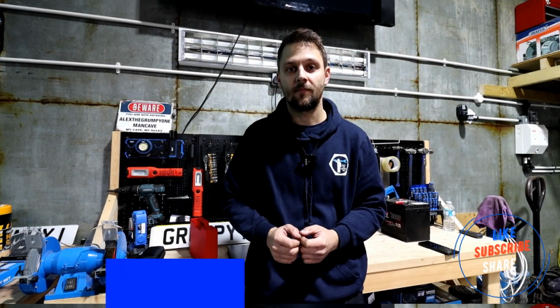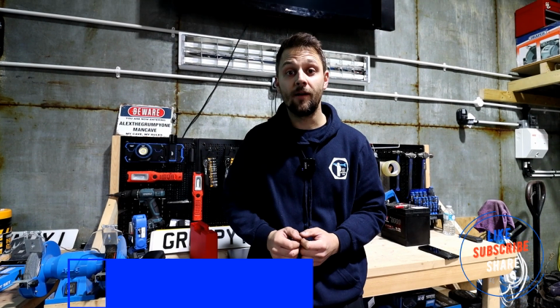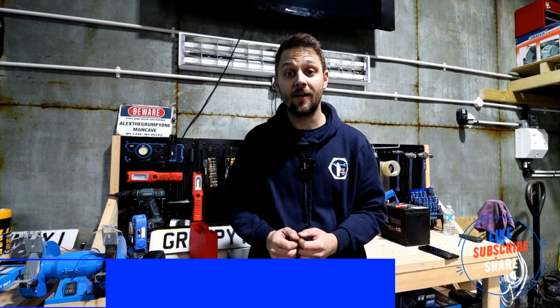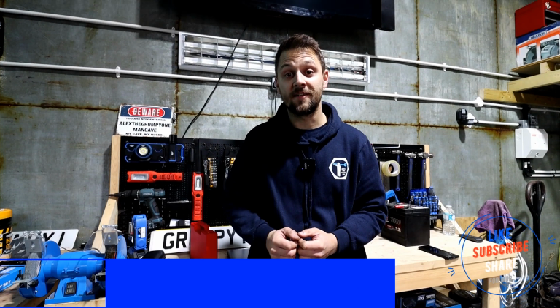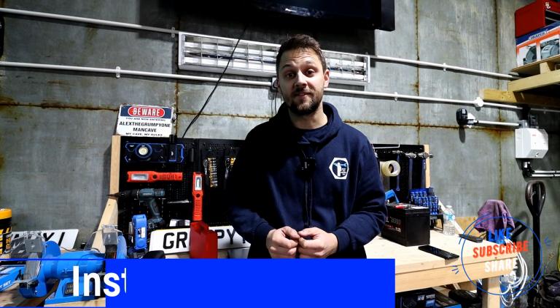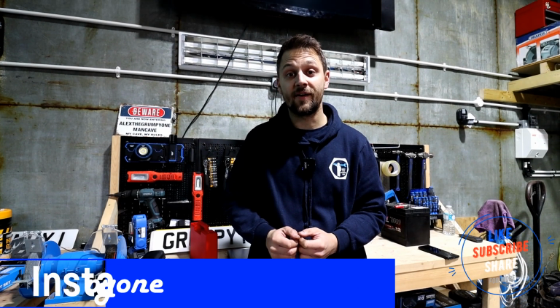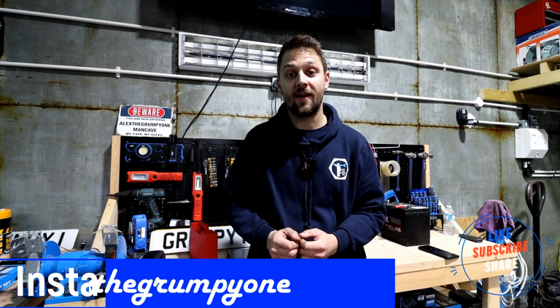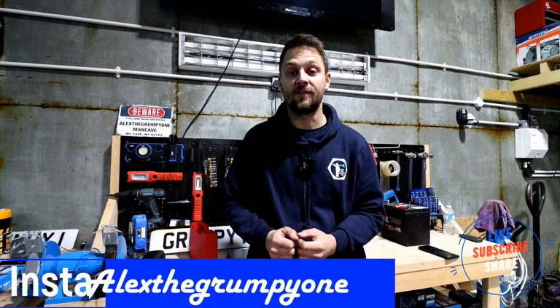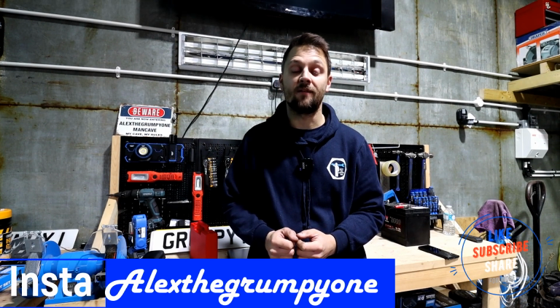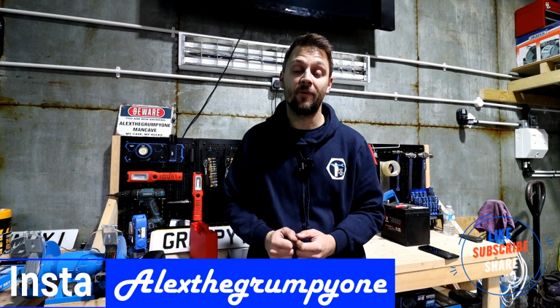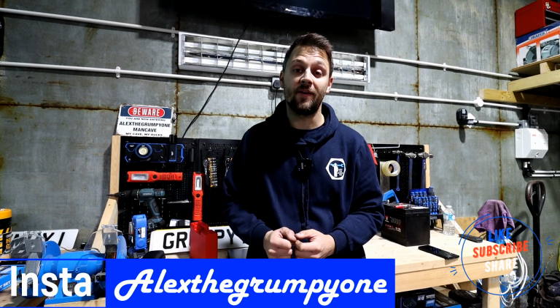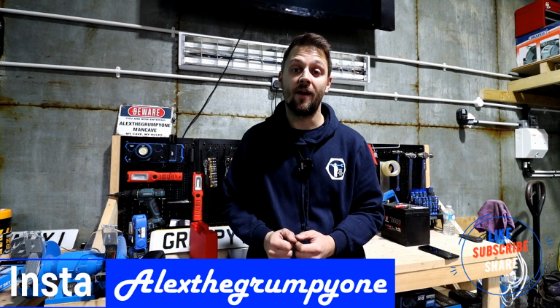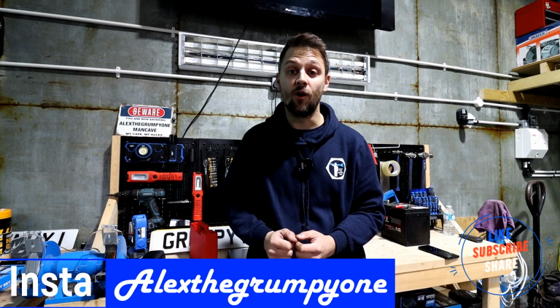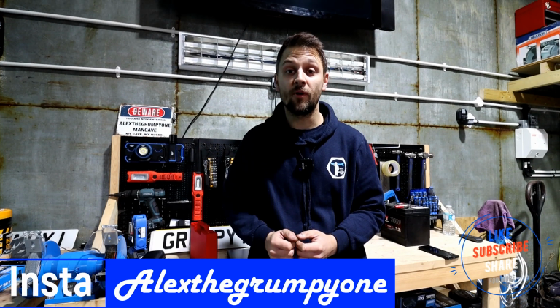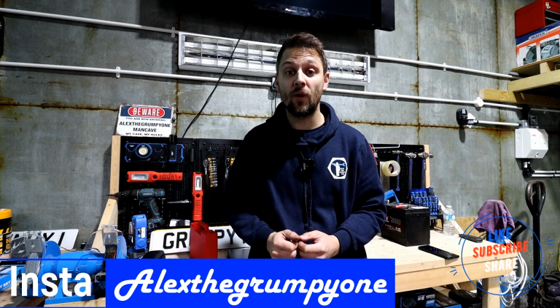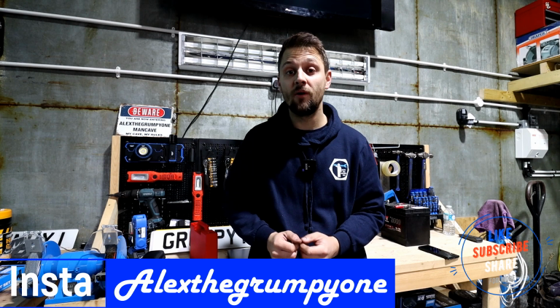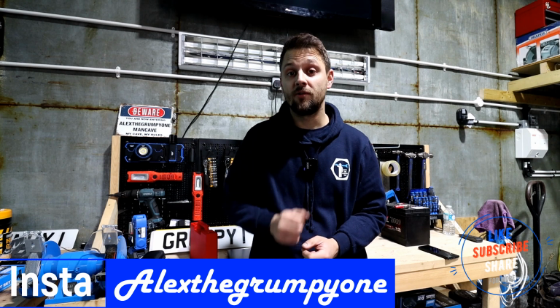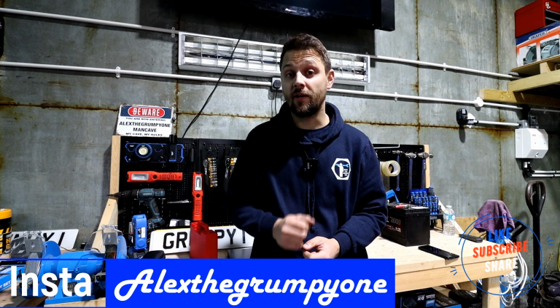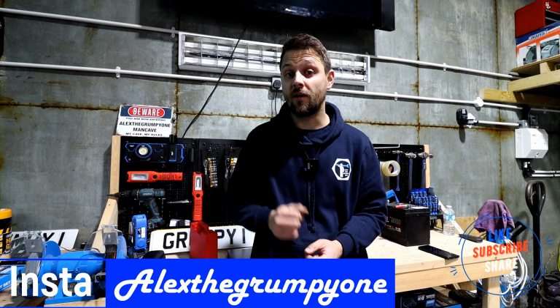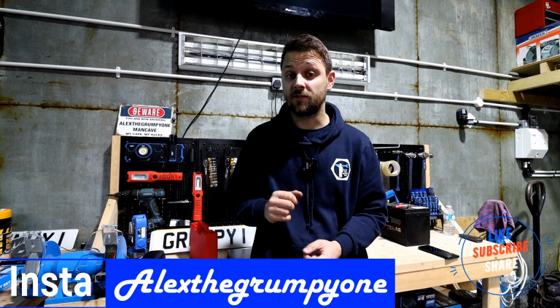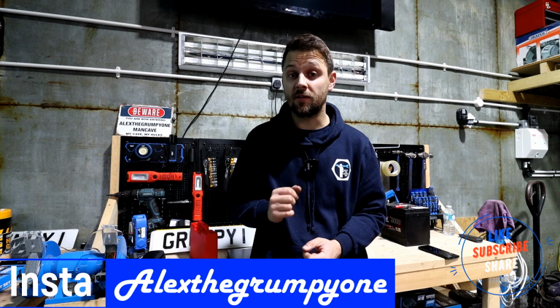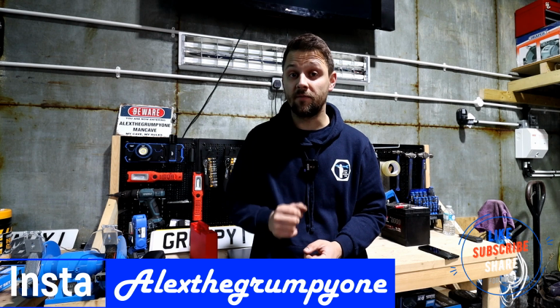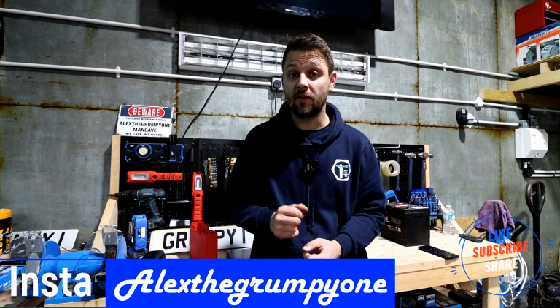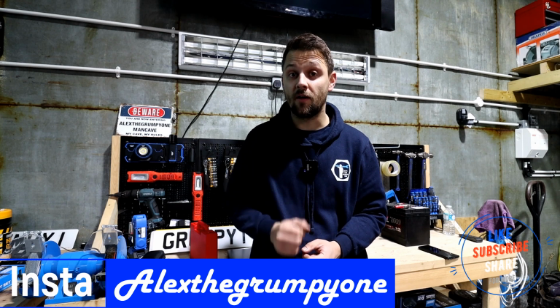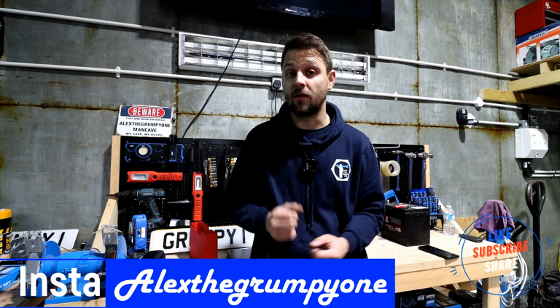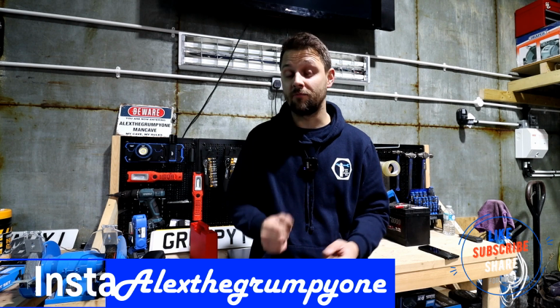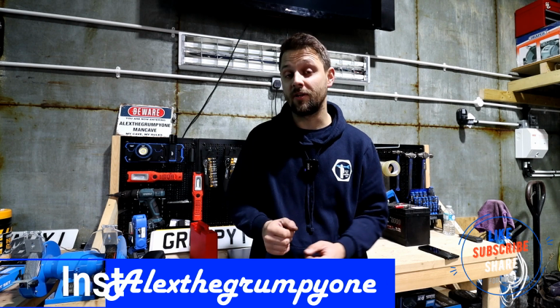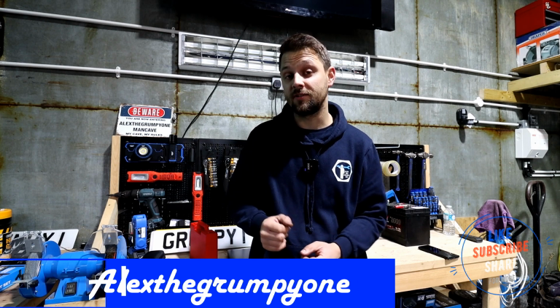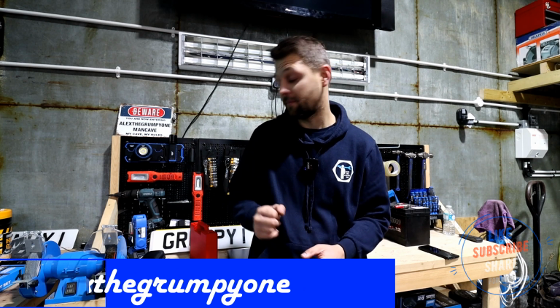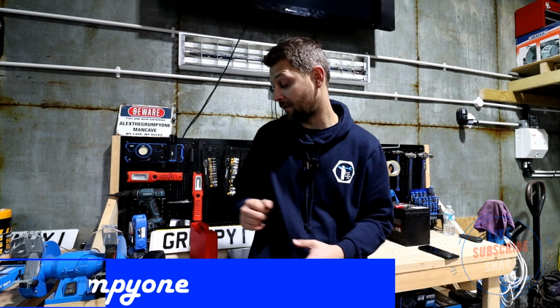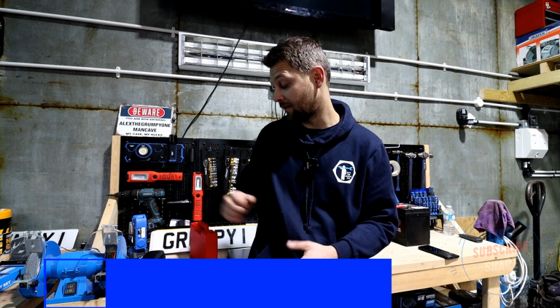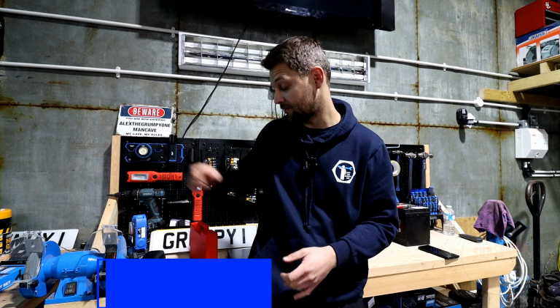Hello guys, how's it going? Alex Grampione here. I hope you're well. Today I've got an exciting video and I'm really excited about this.